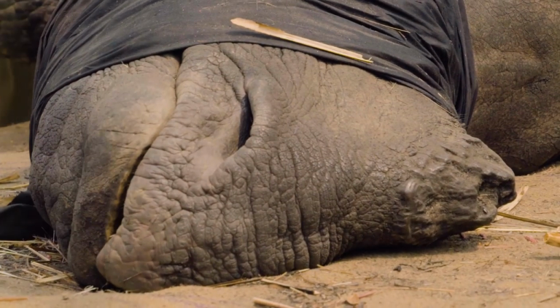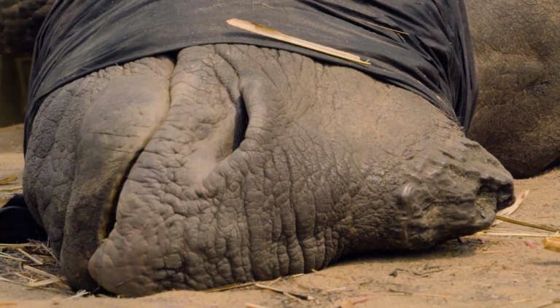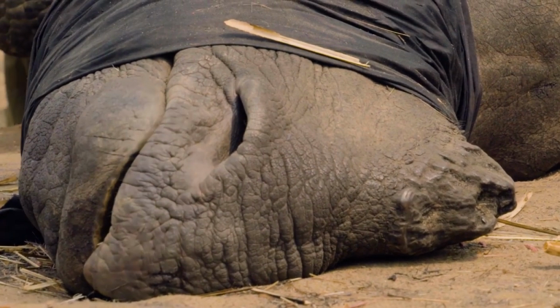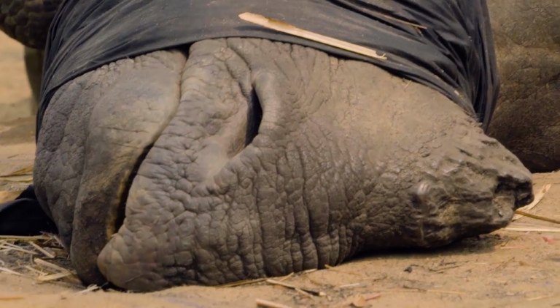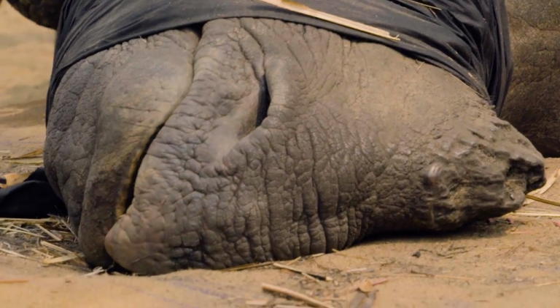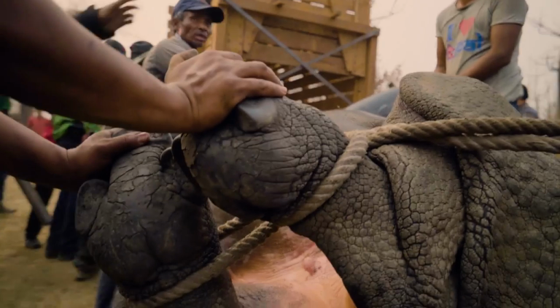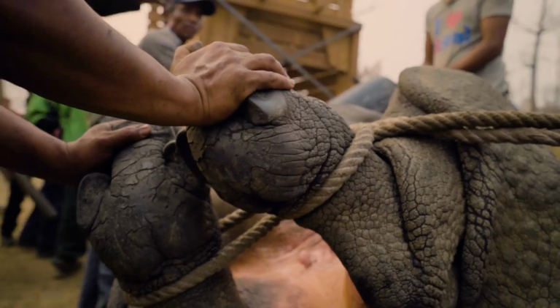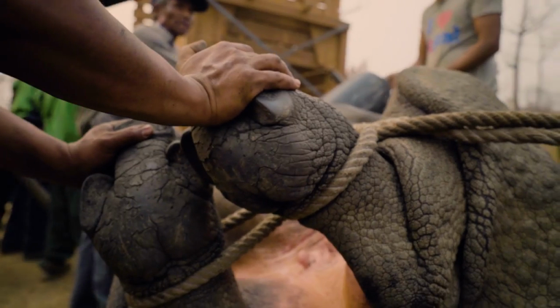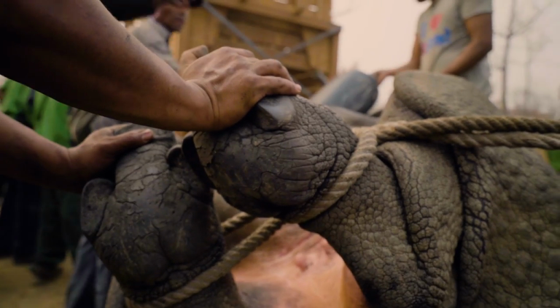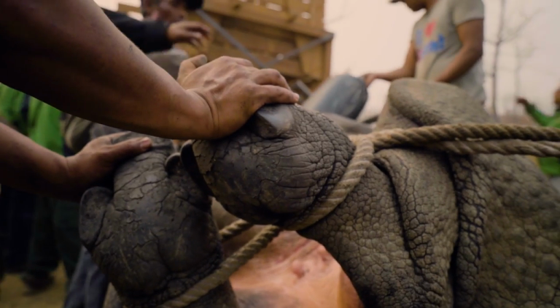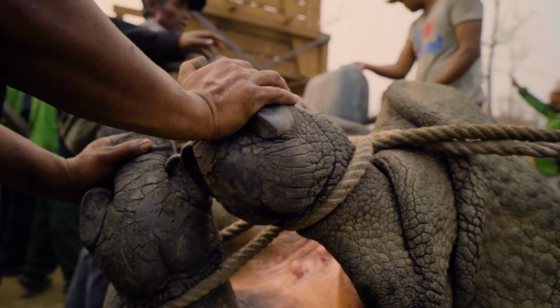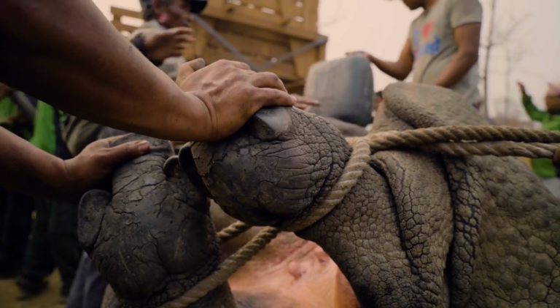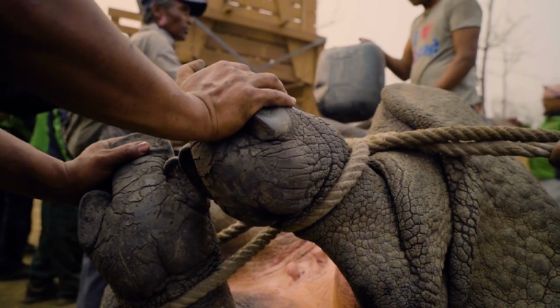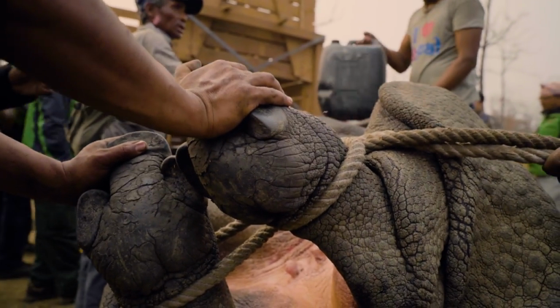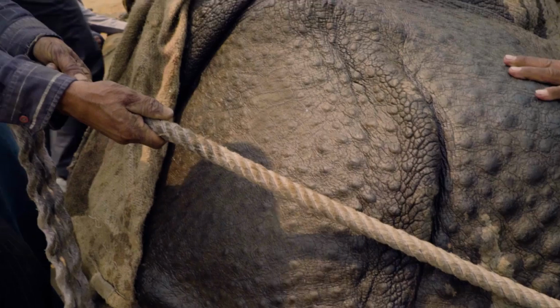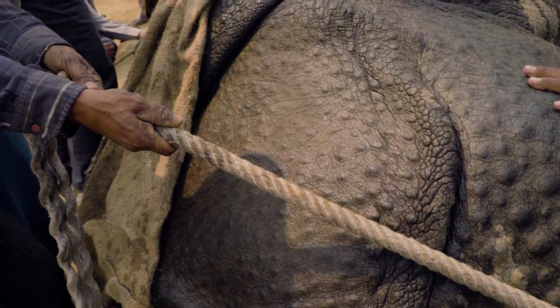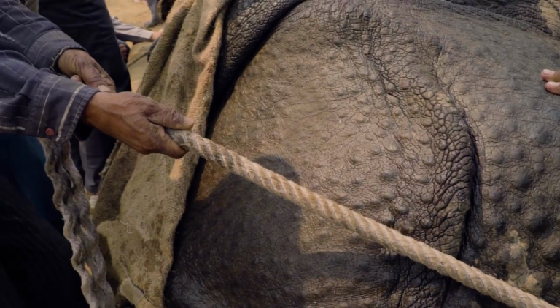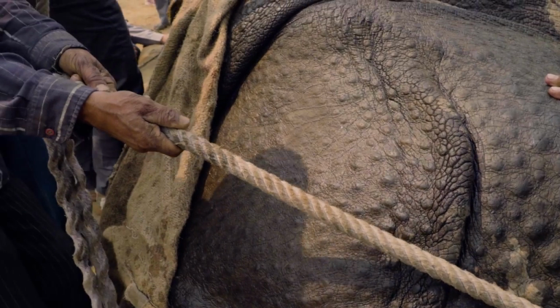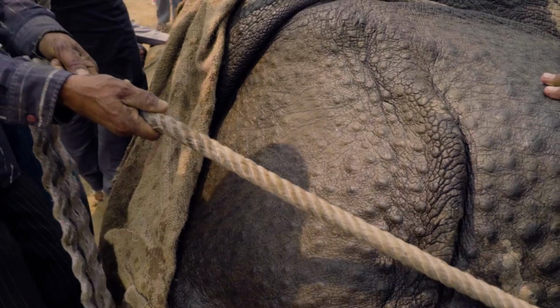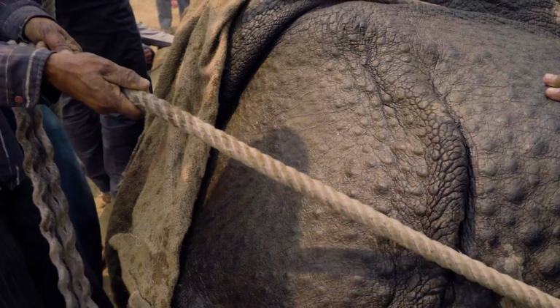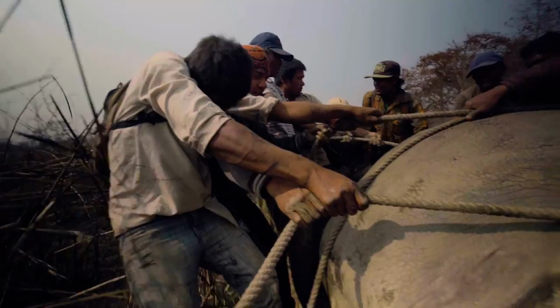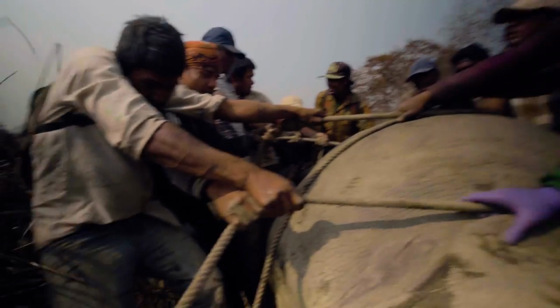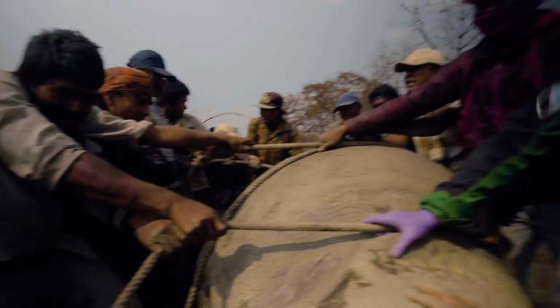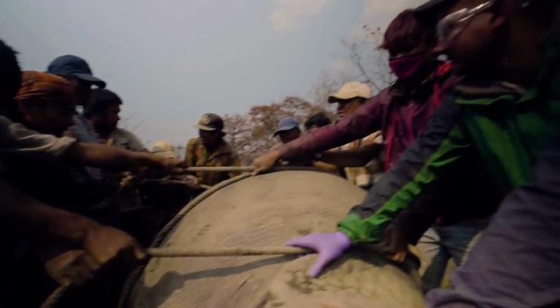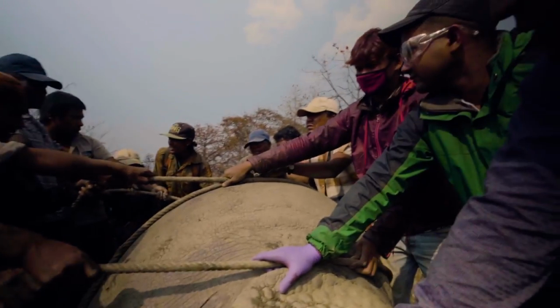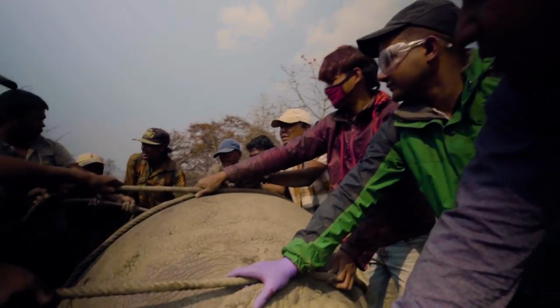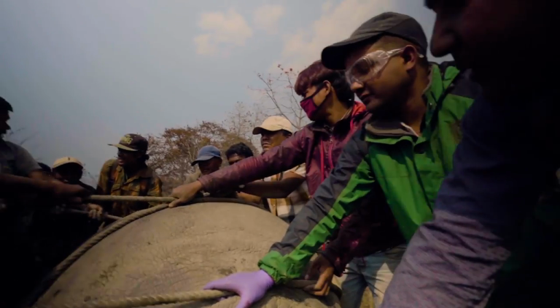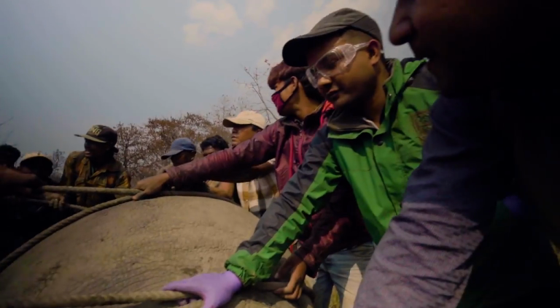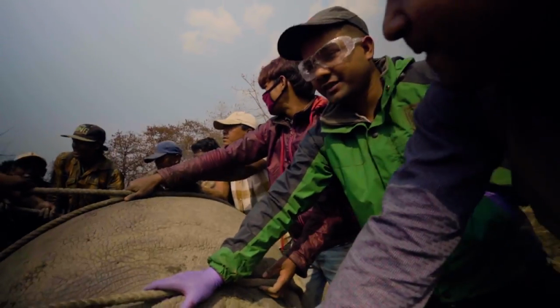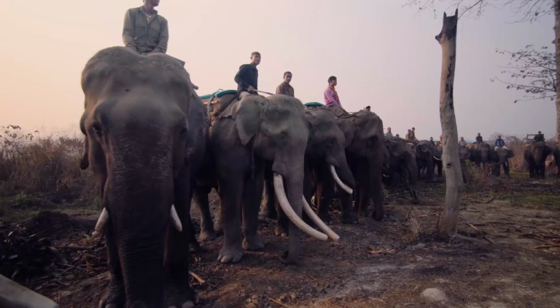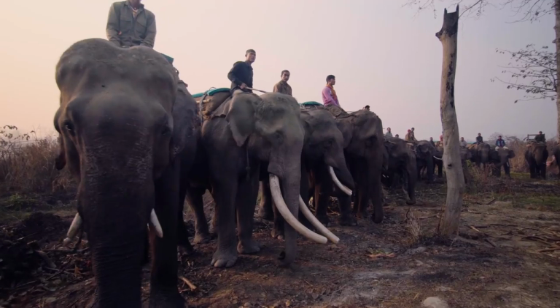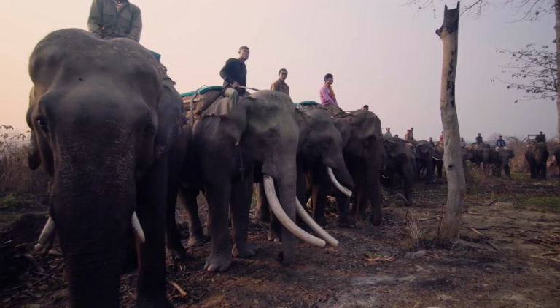How do you translocate a three-ton rhino? The answer: with a small army of people and a lot of elephants.